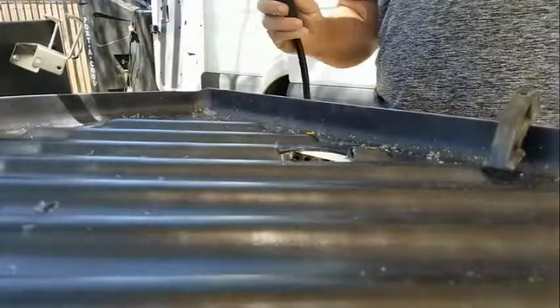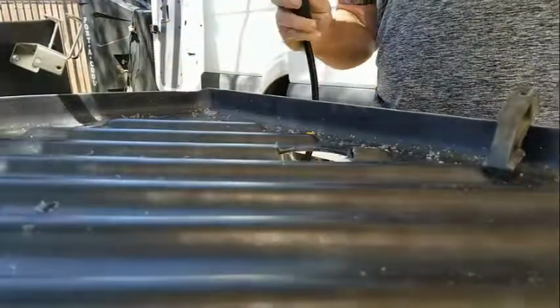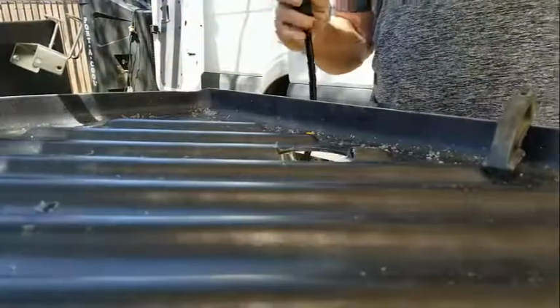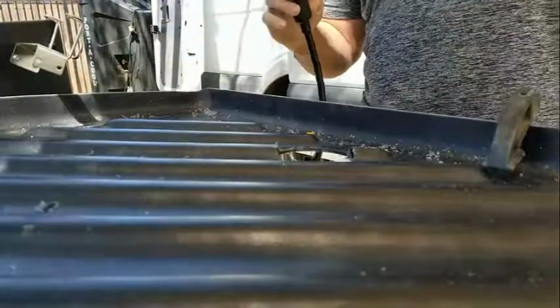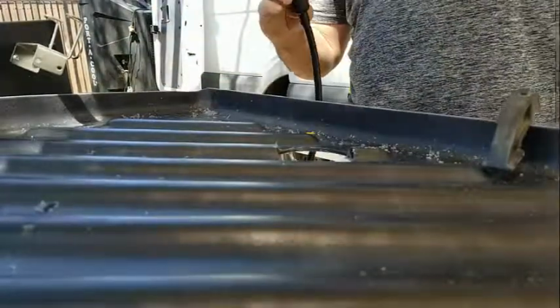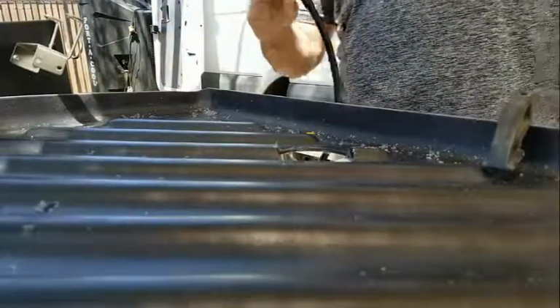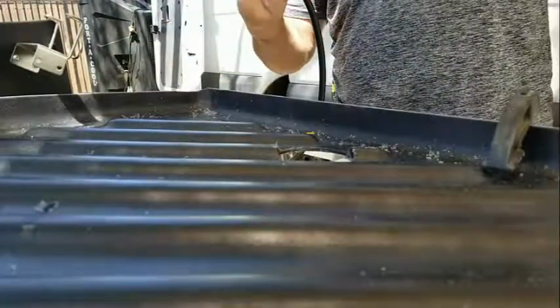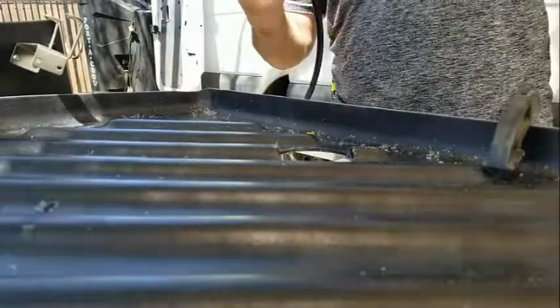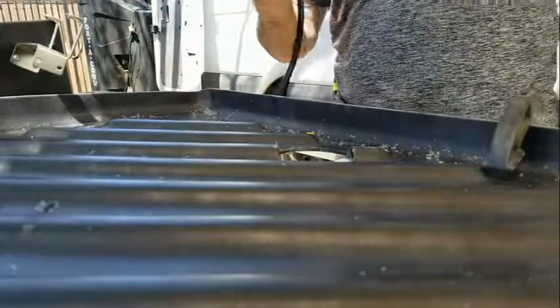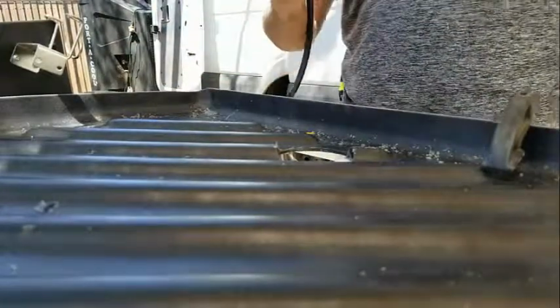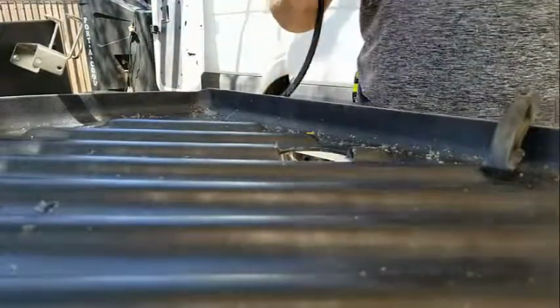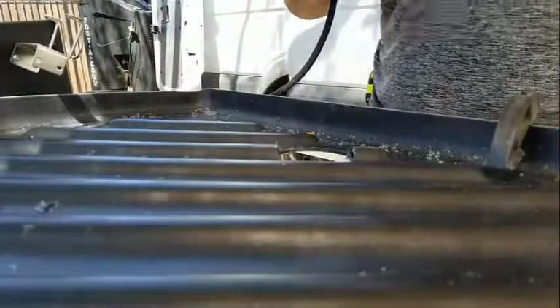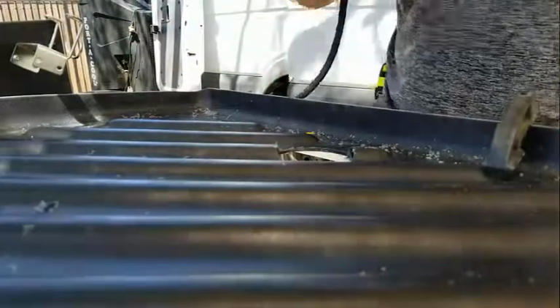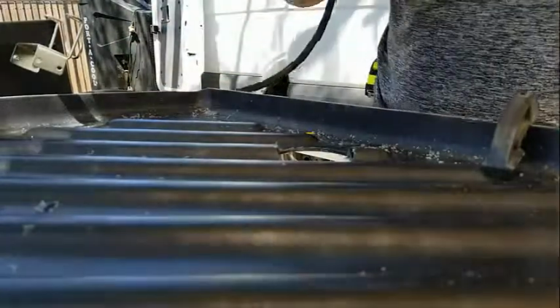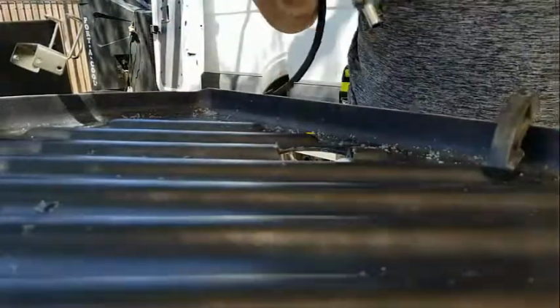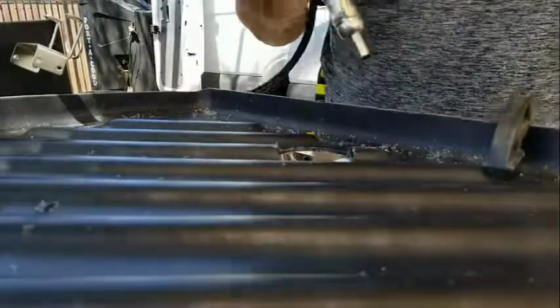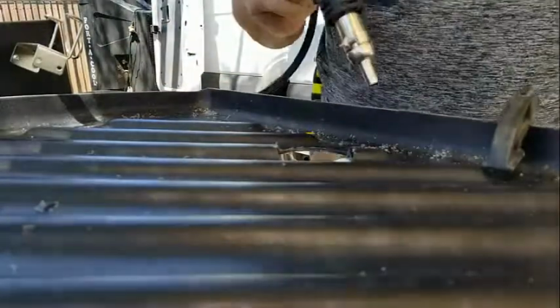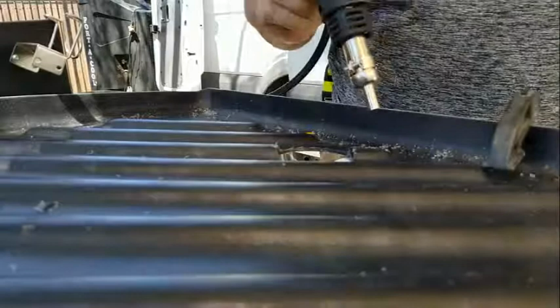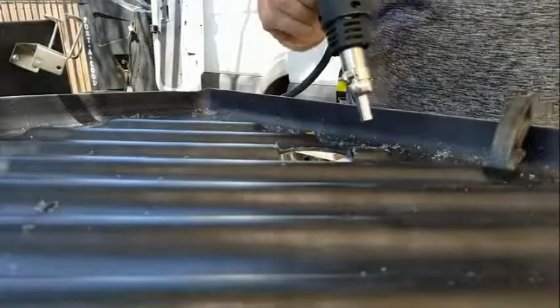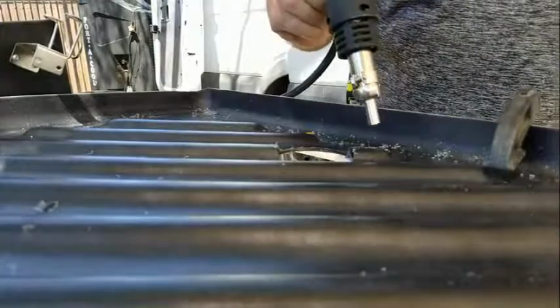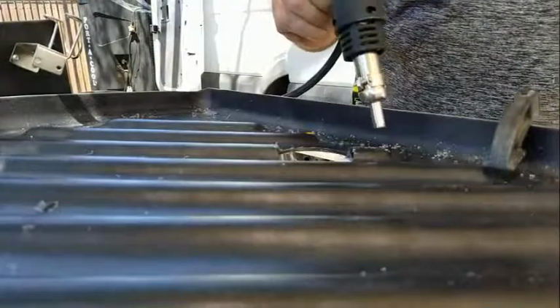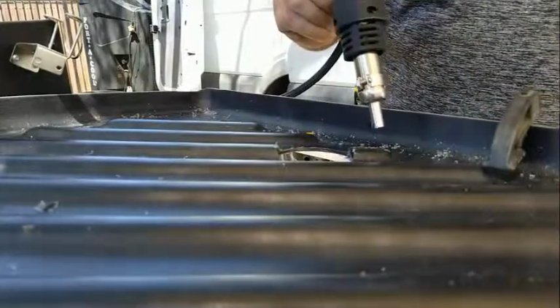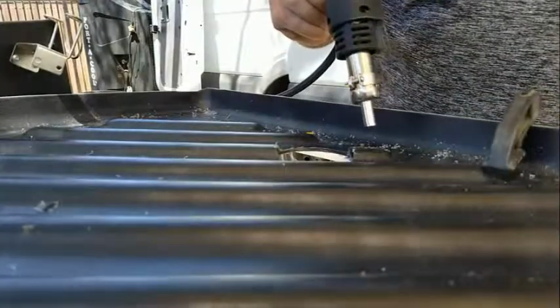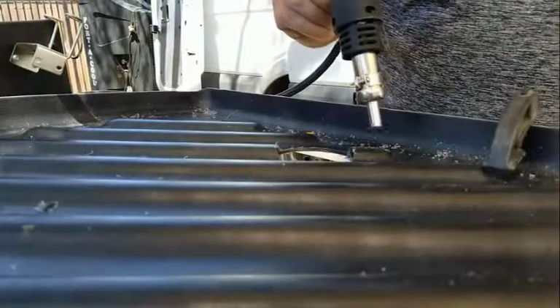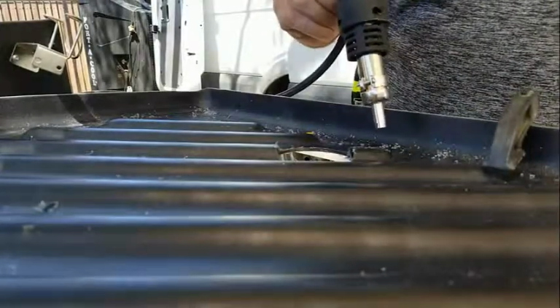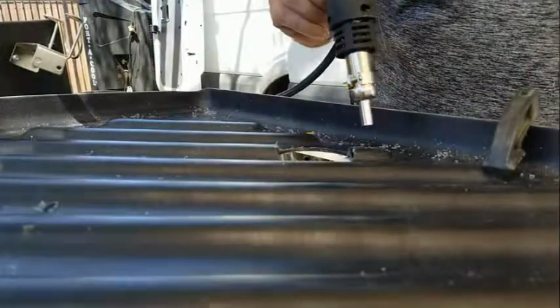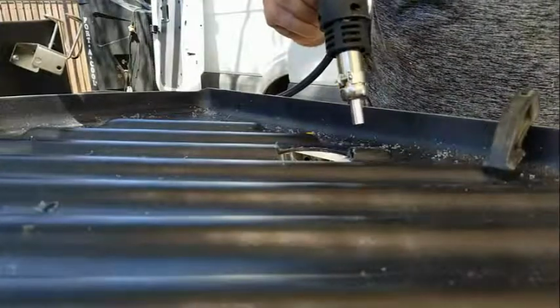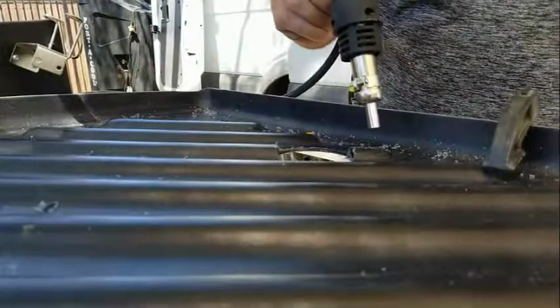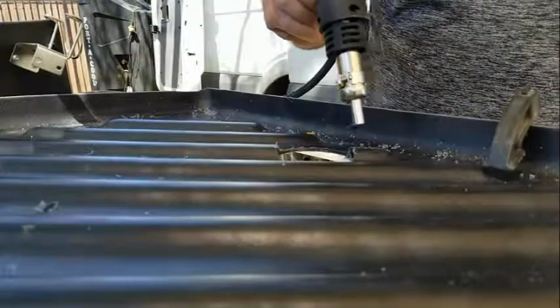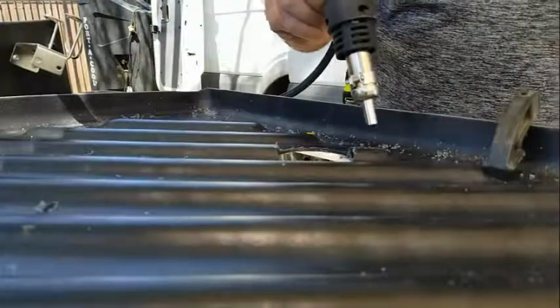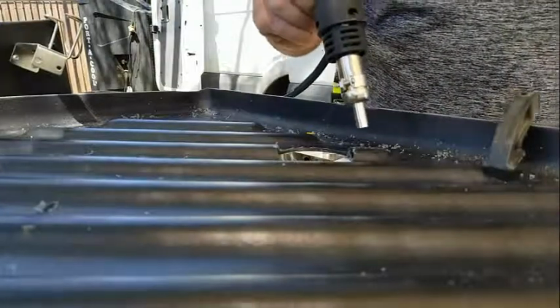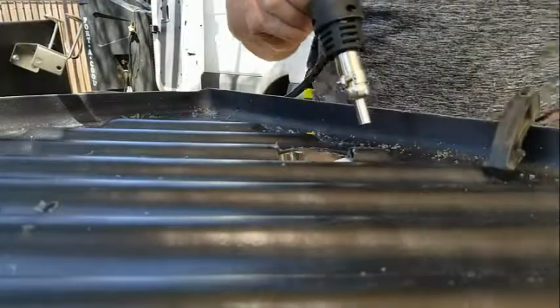I'm doing 482 degrees and I can see the plastic is melting.